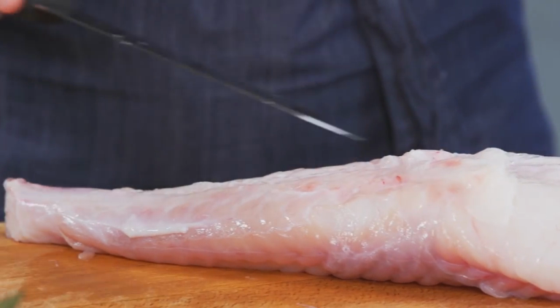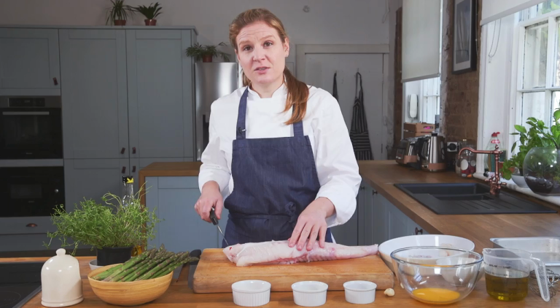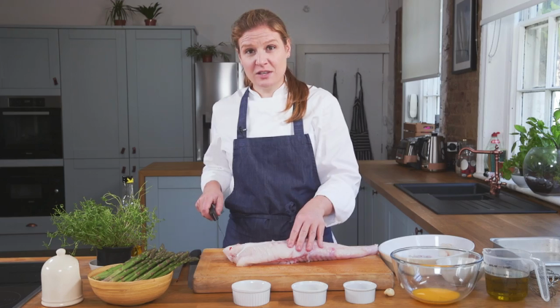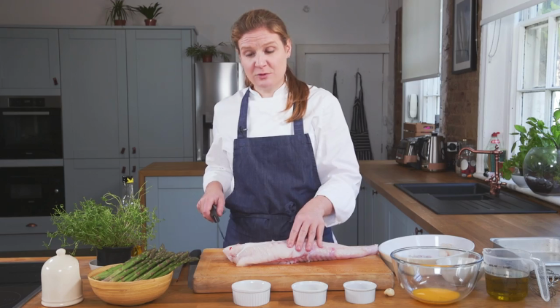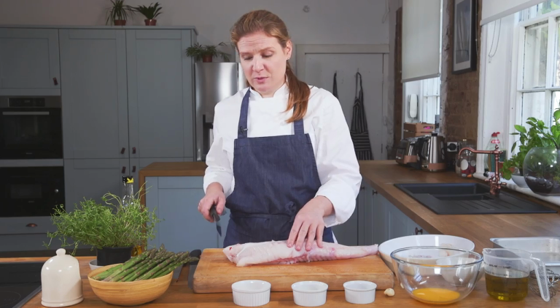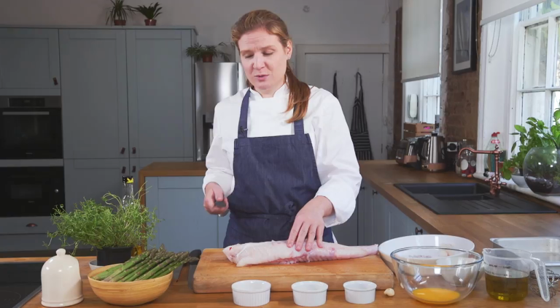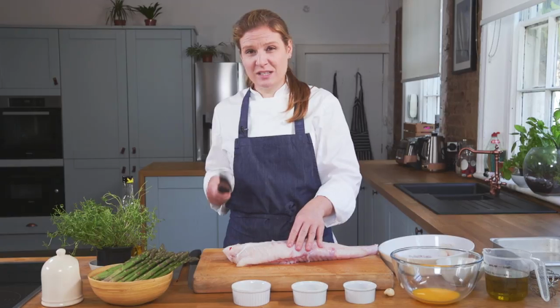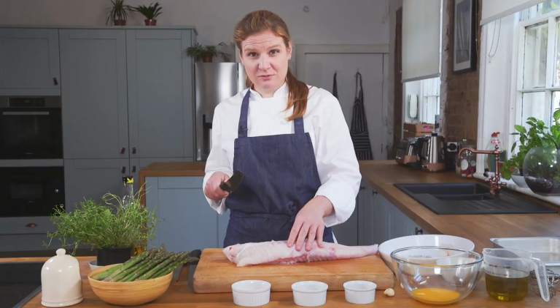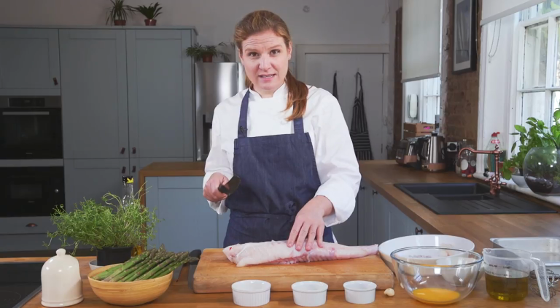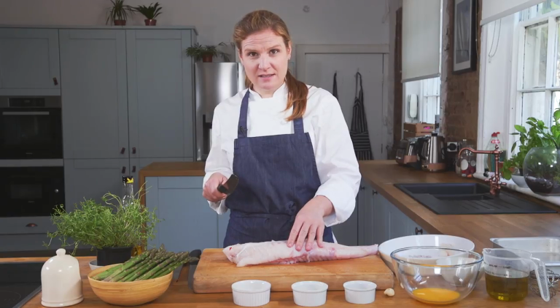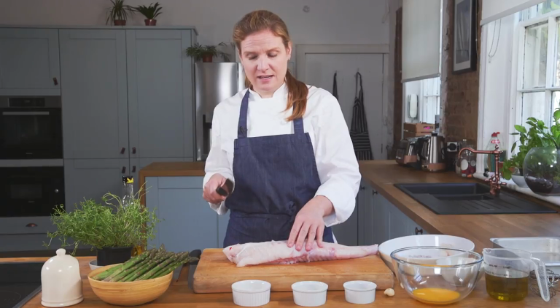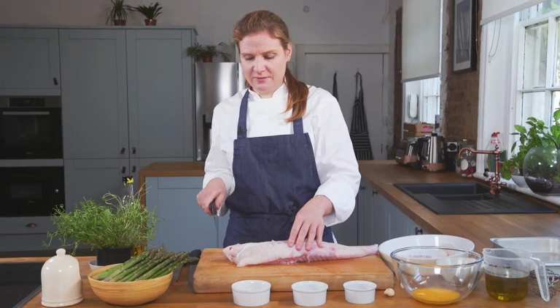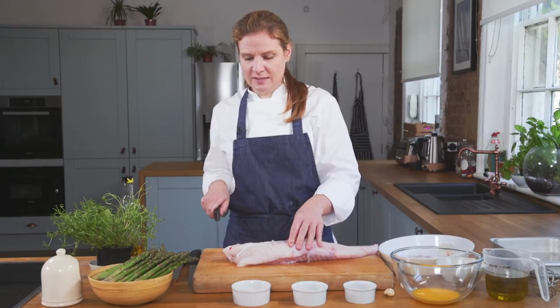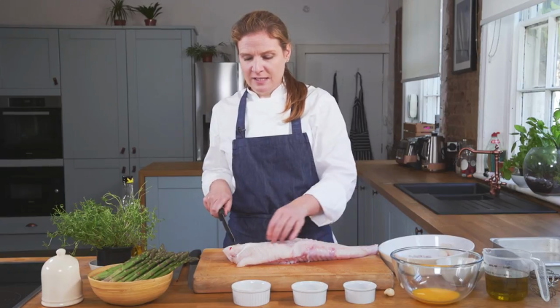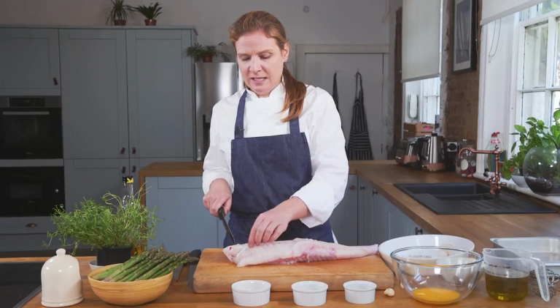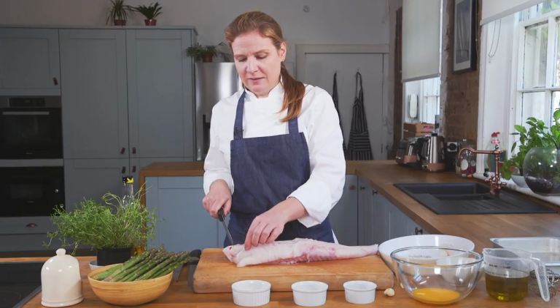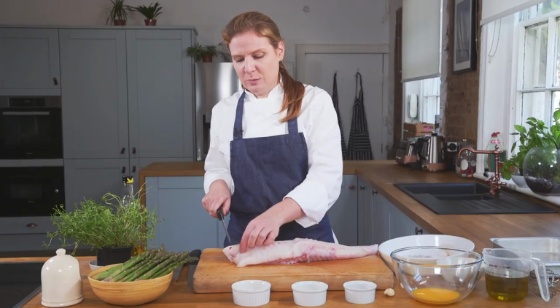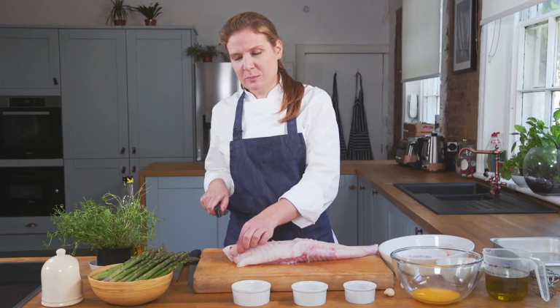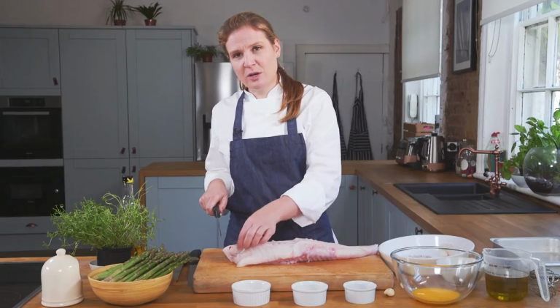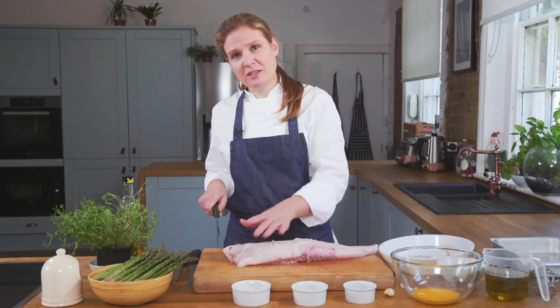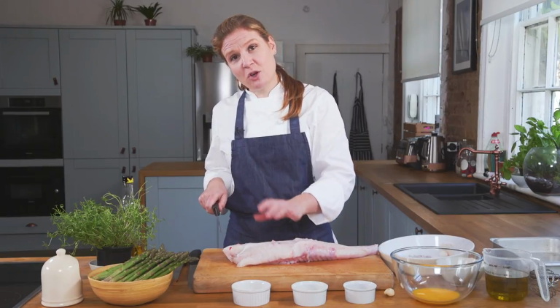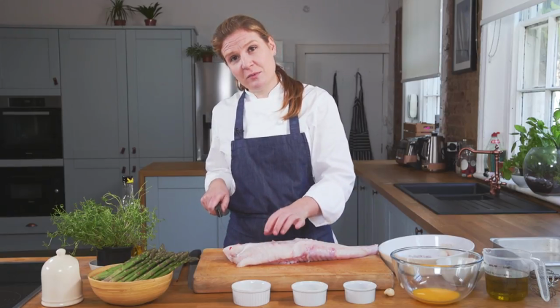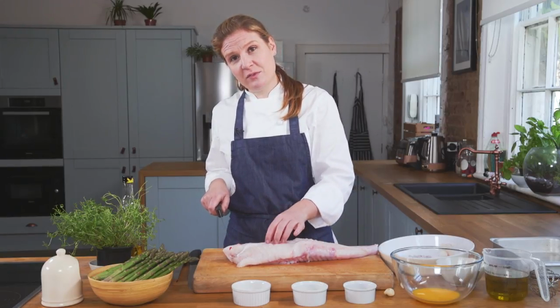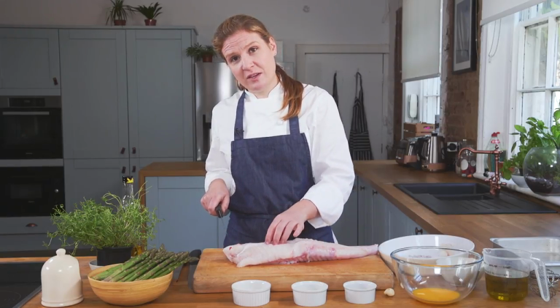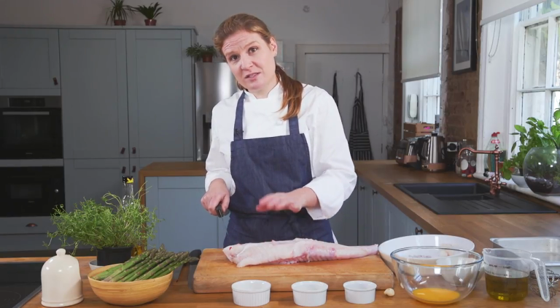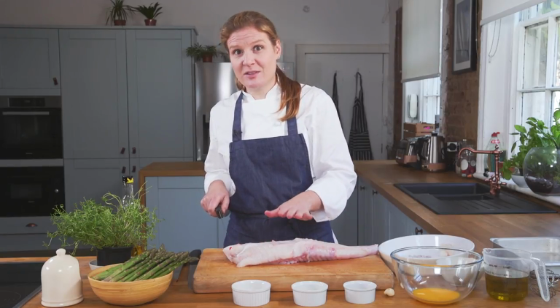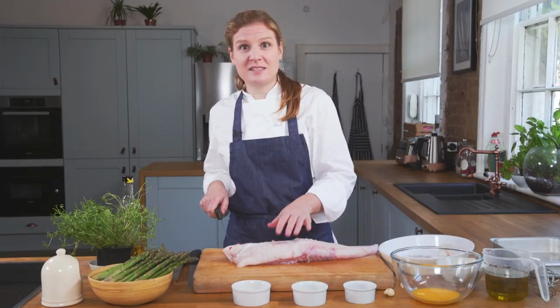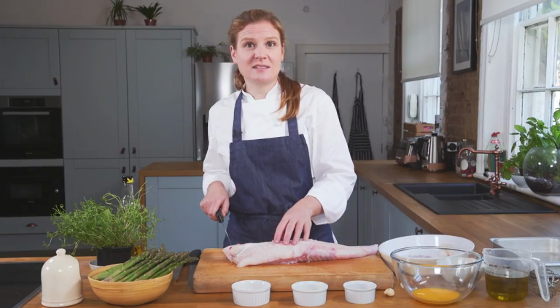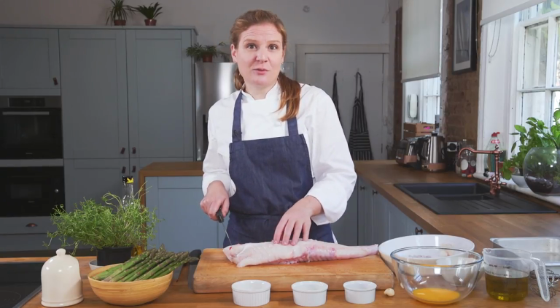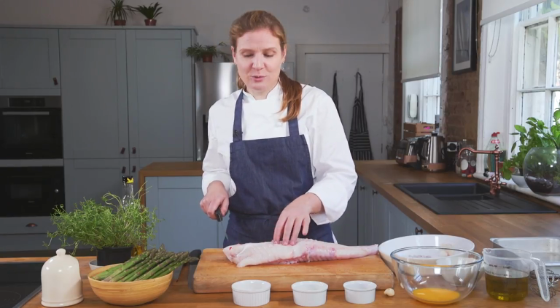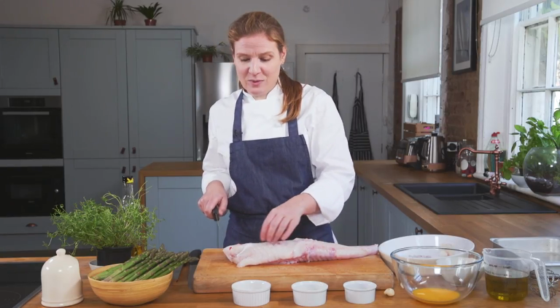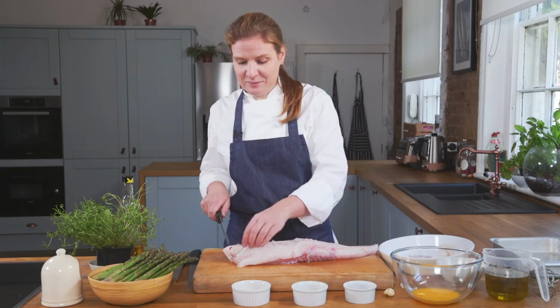To cut through the bone you'll need a serrated knife. If you put the bone at the top of the fish it's much easier to cut through as well.